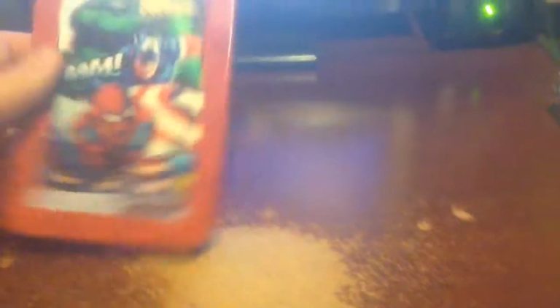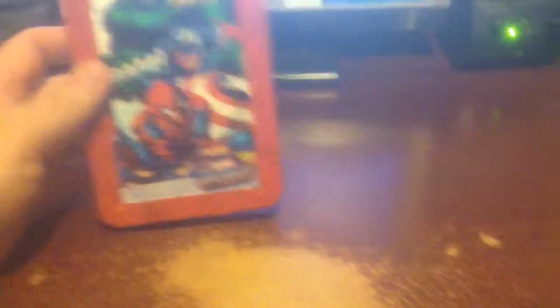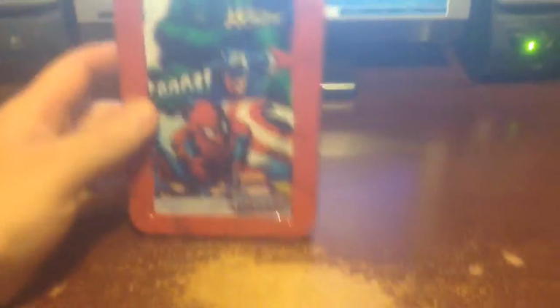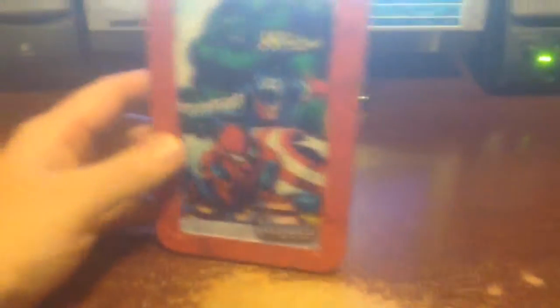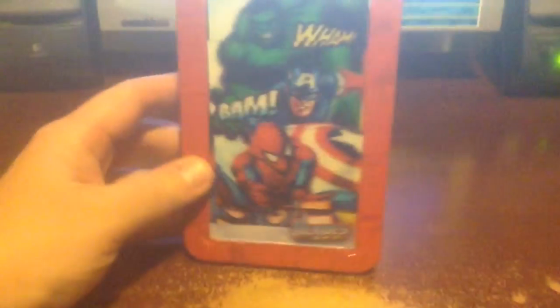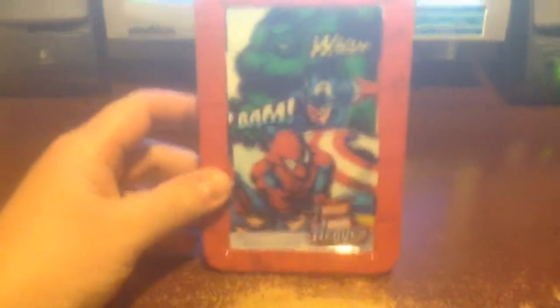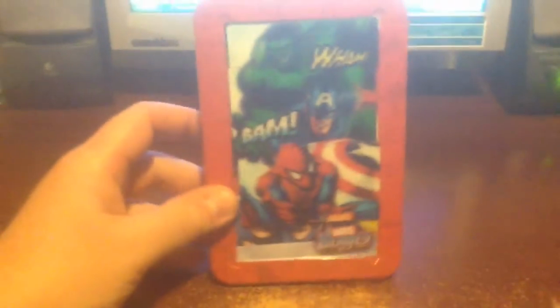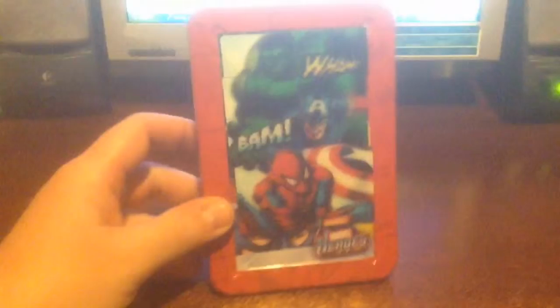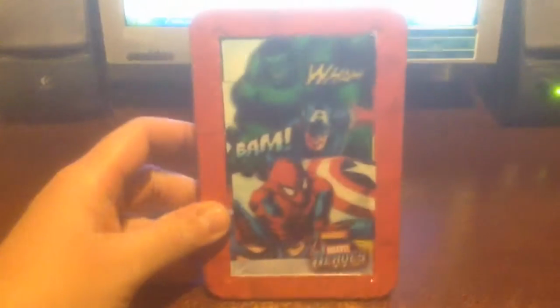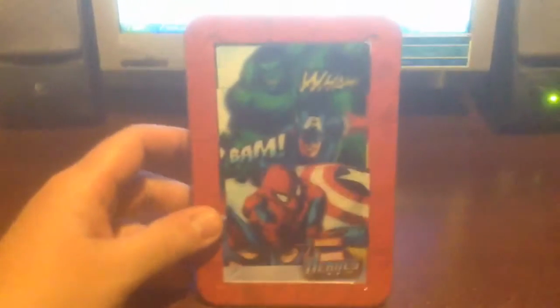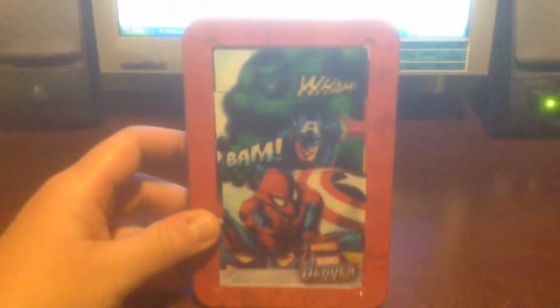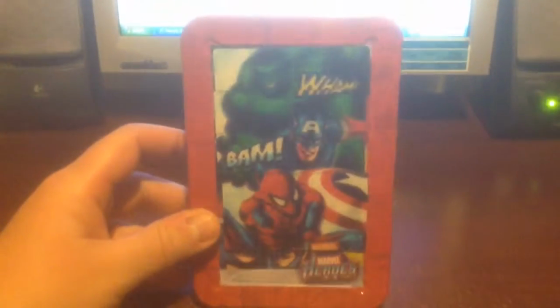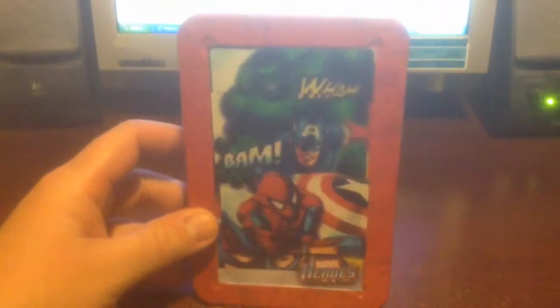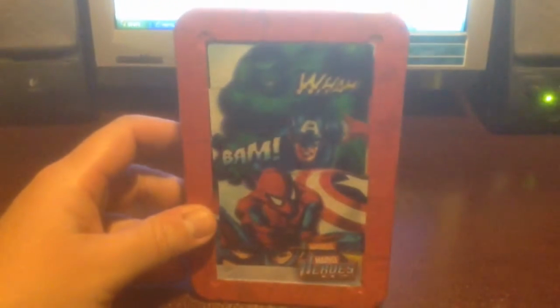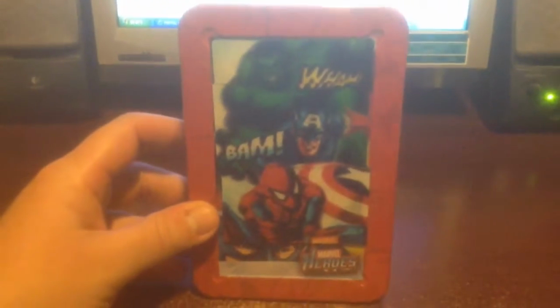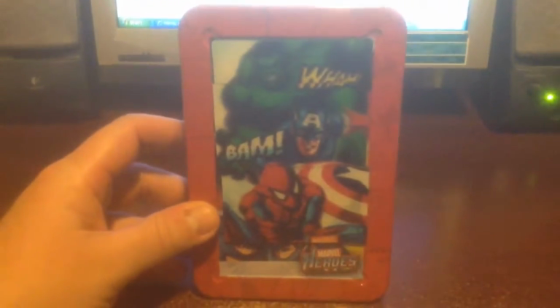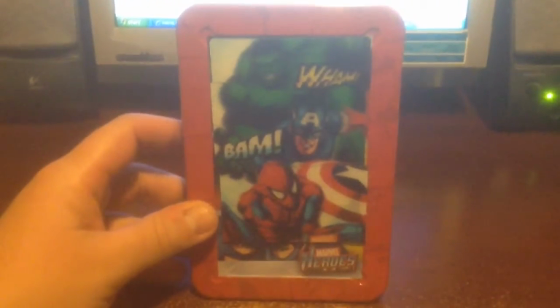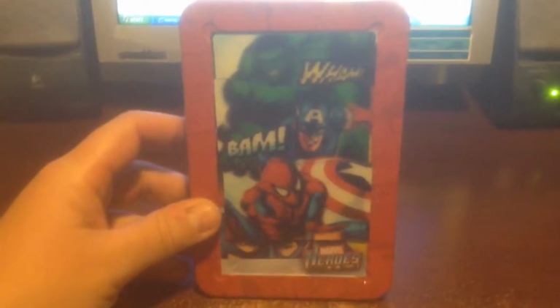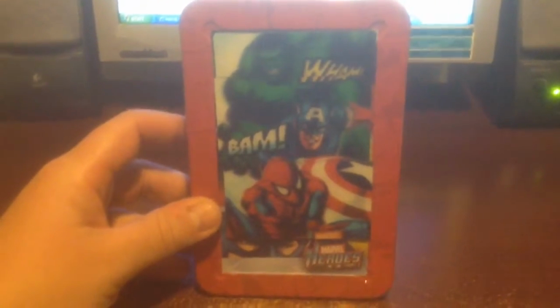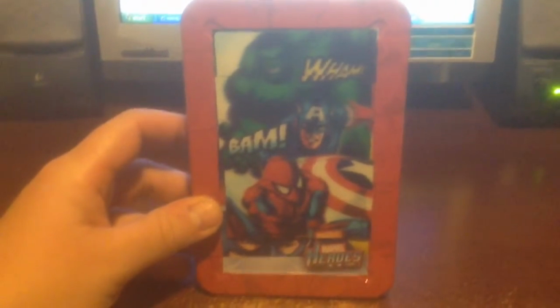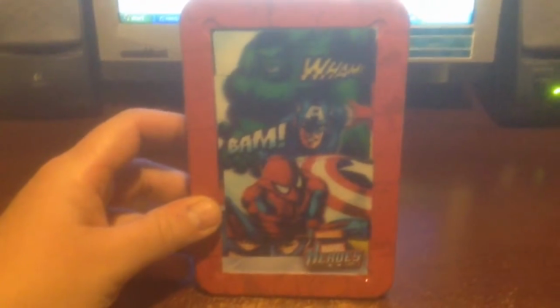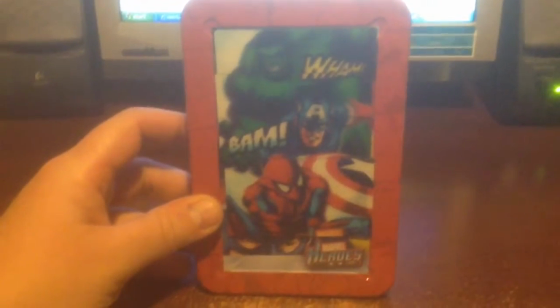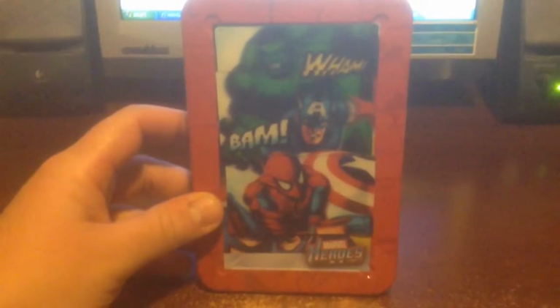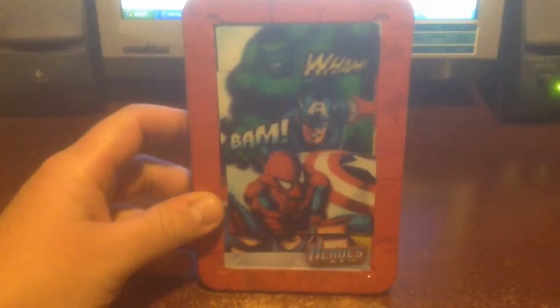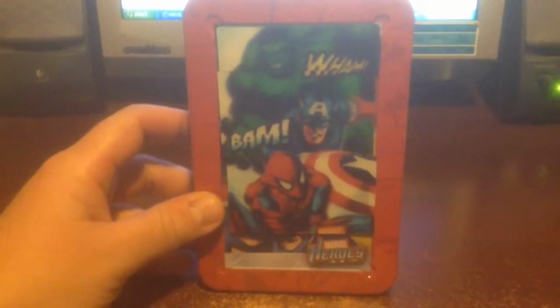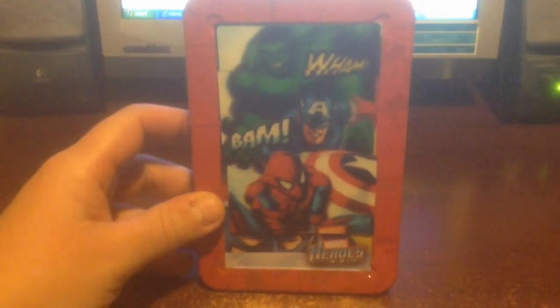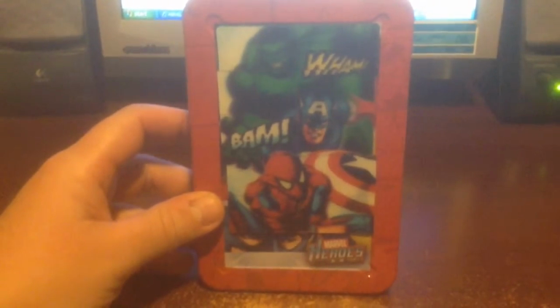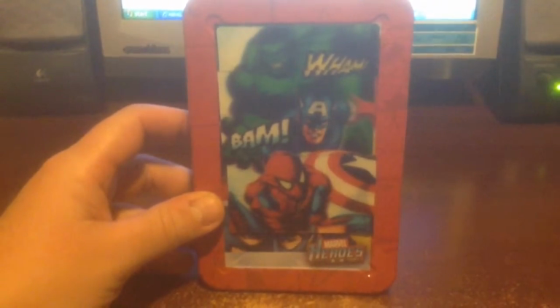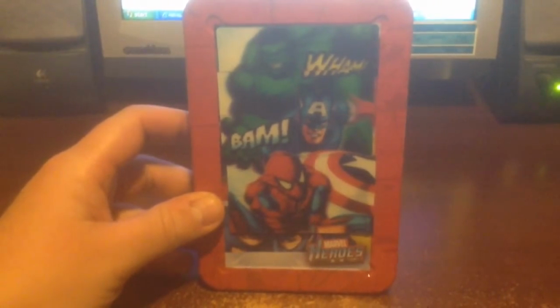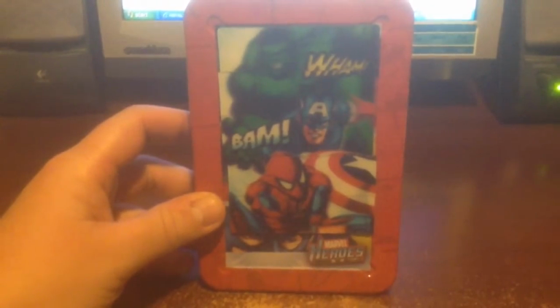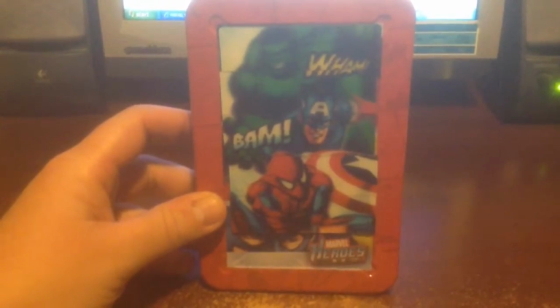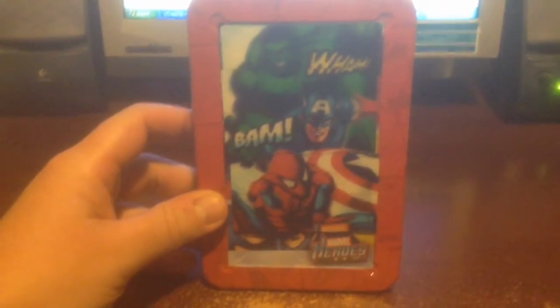Ideal if you're a fan of the Marvel comics. Make me a sensible offer and it could be yours today. Thank you.